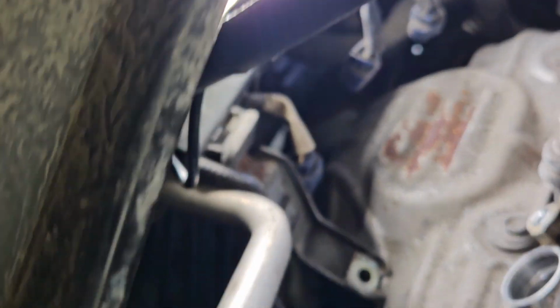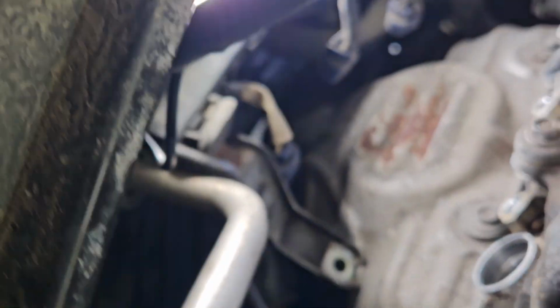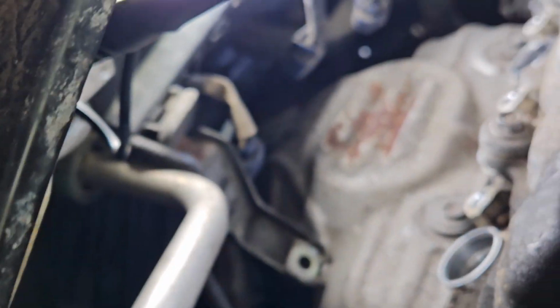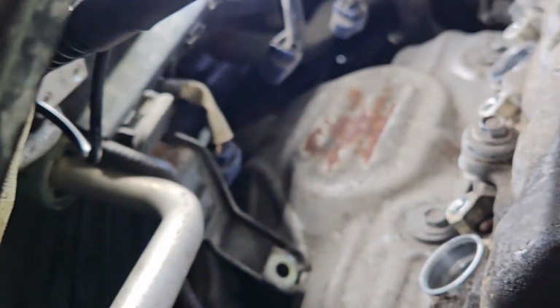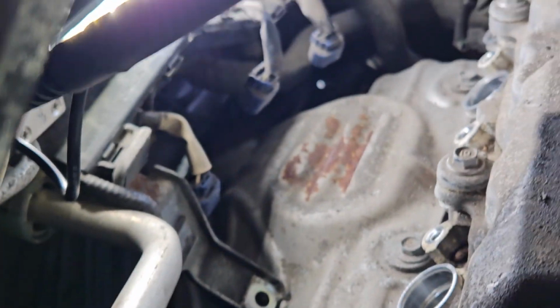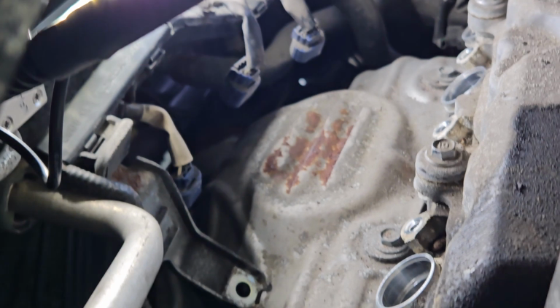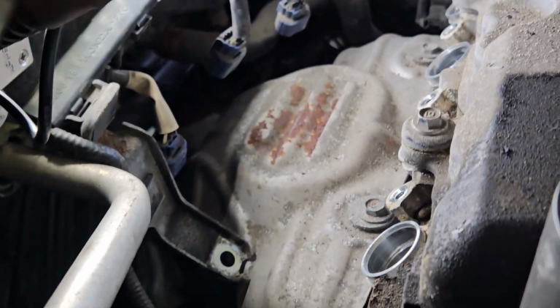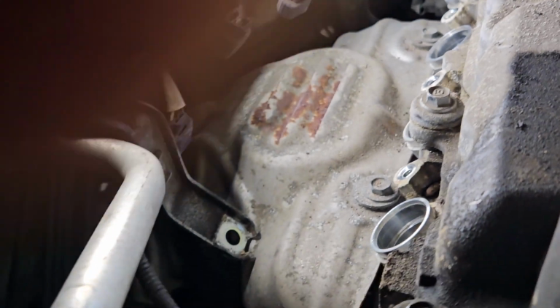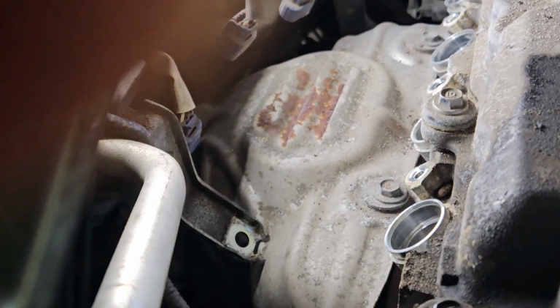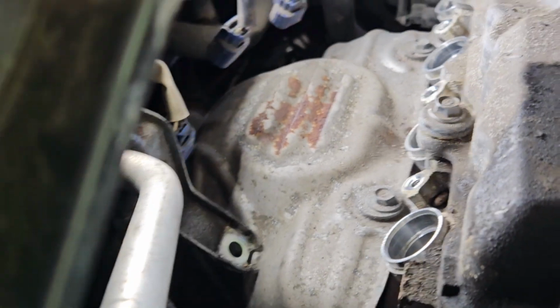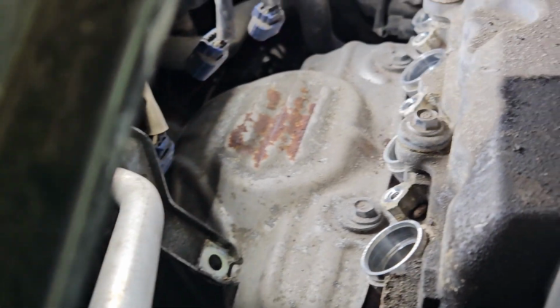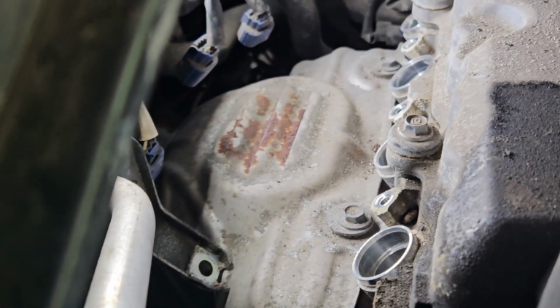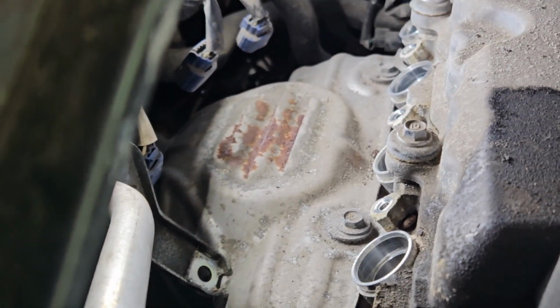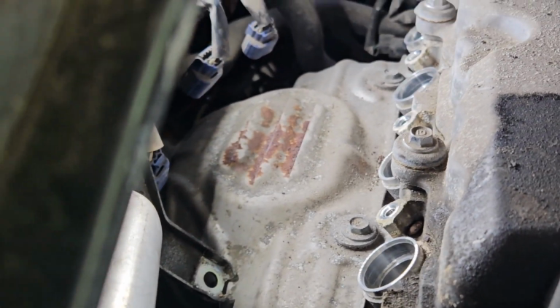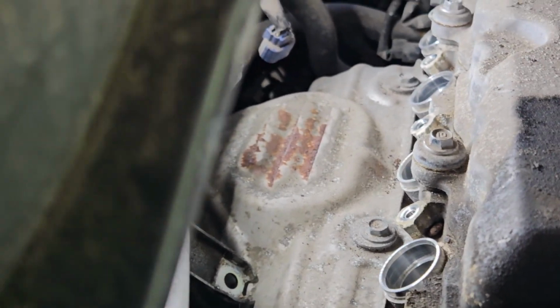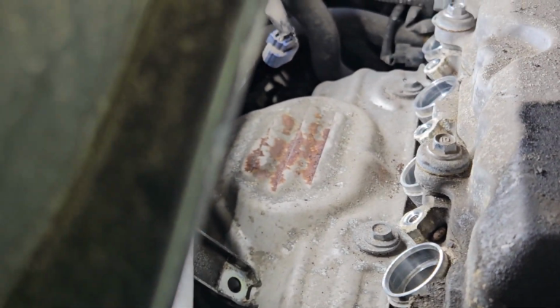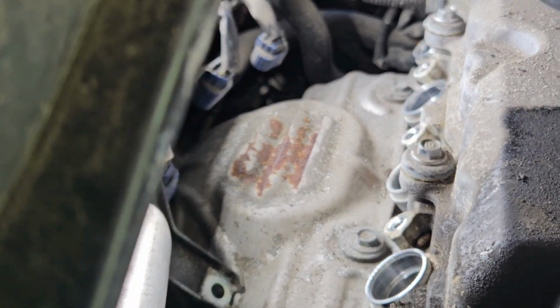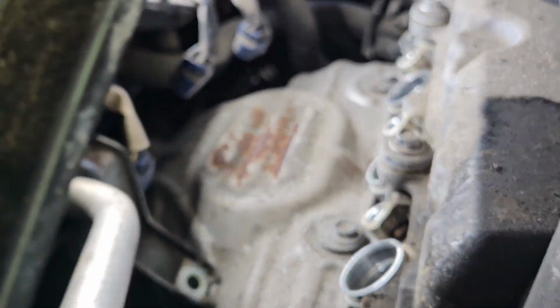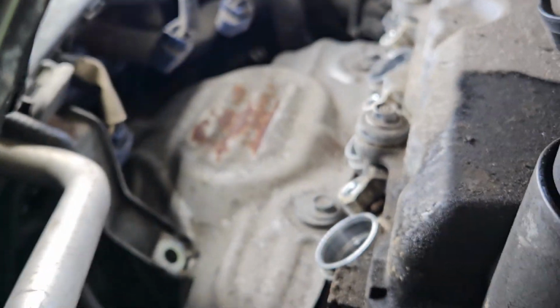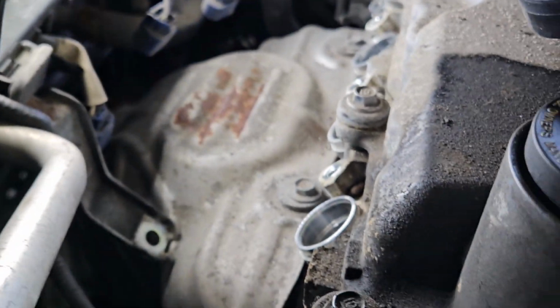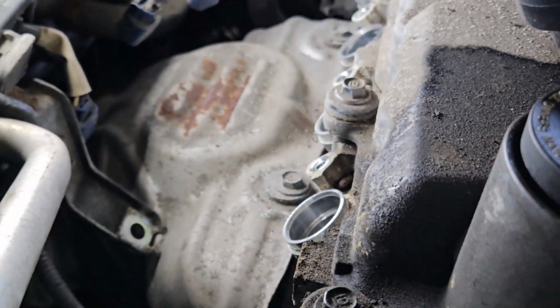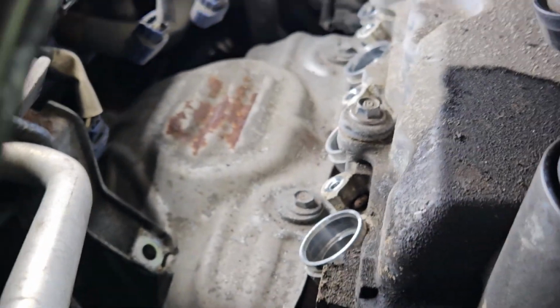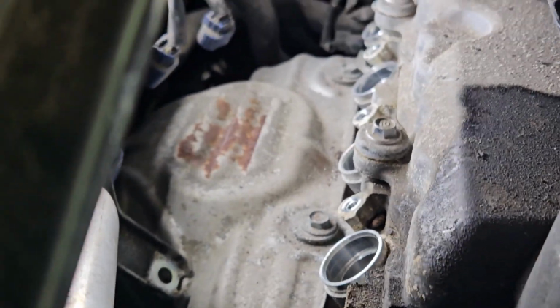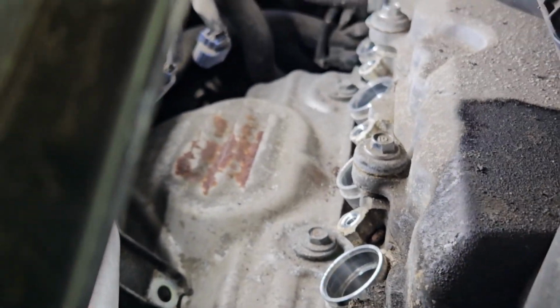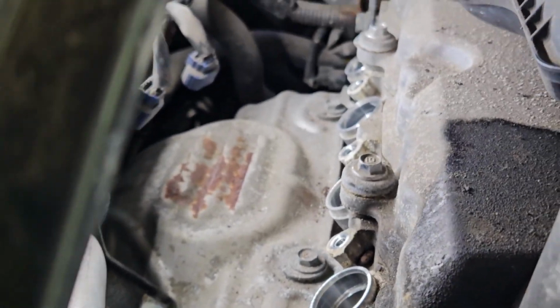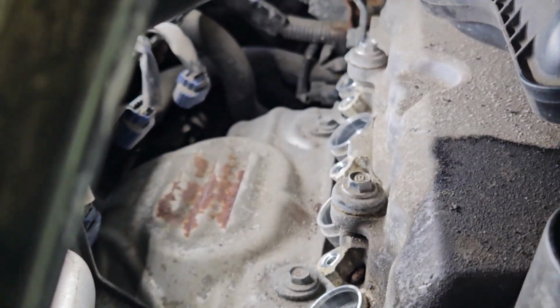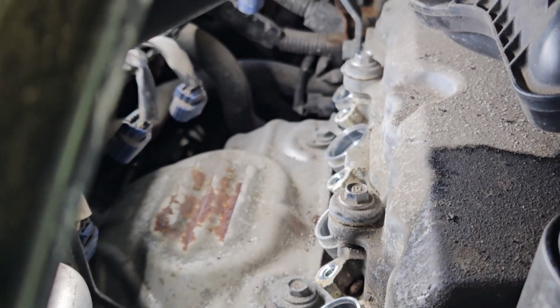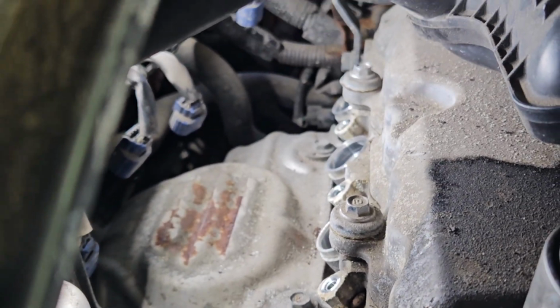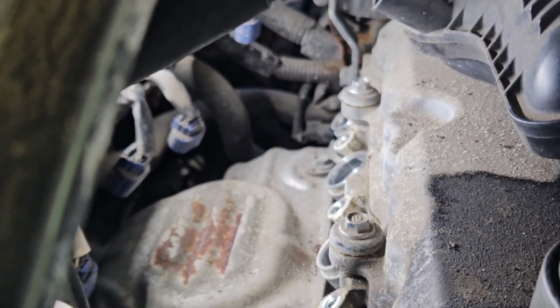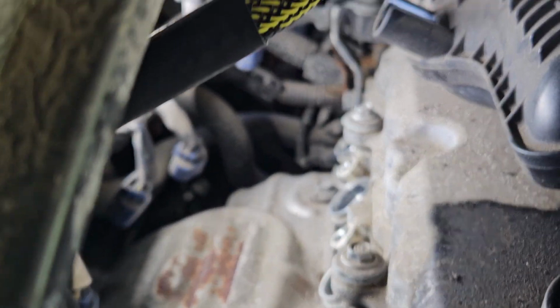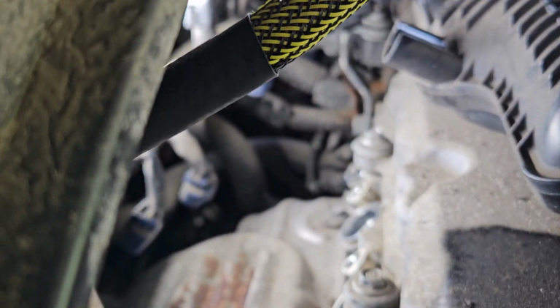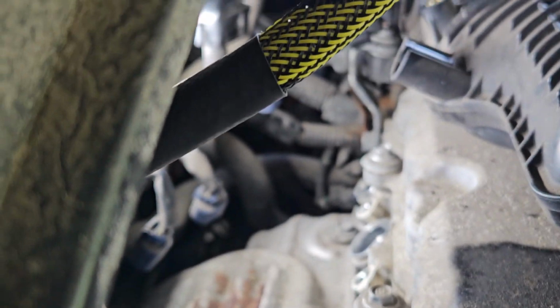I've already got my coils out. I'm just going to take my plugs out now.